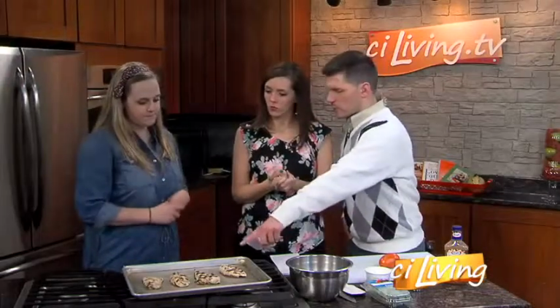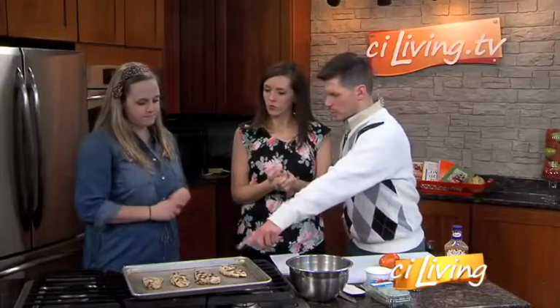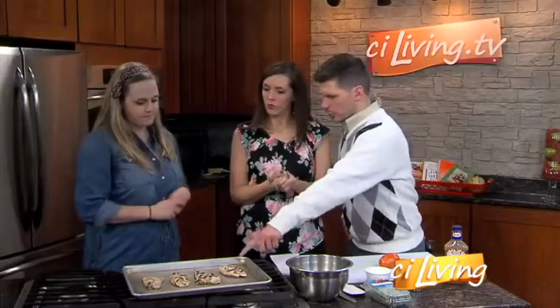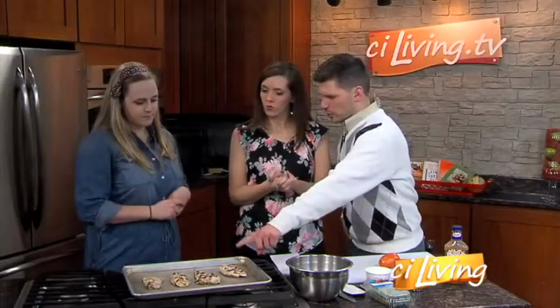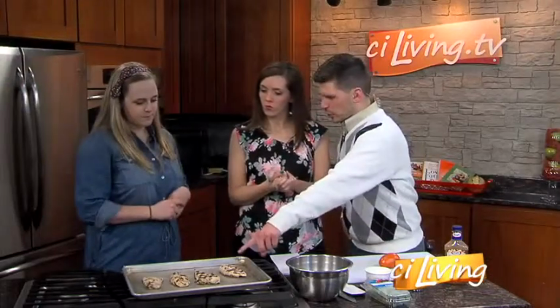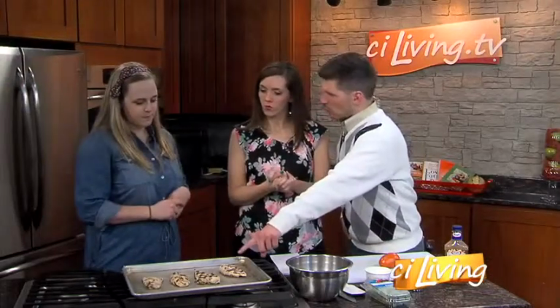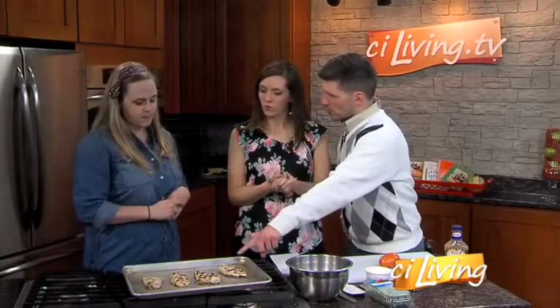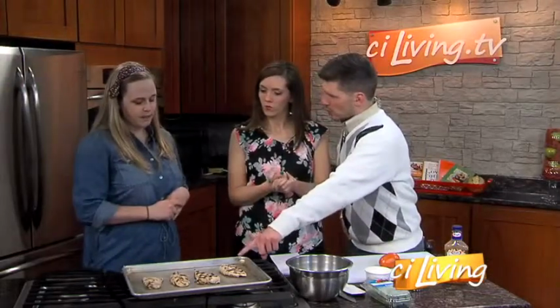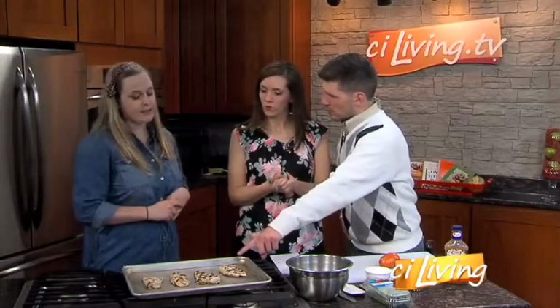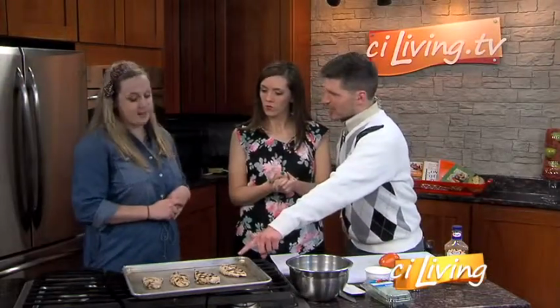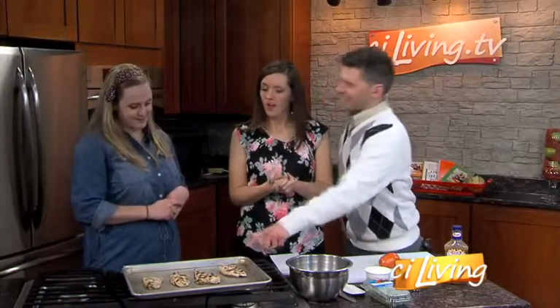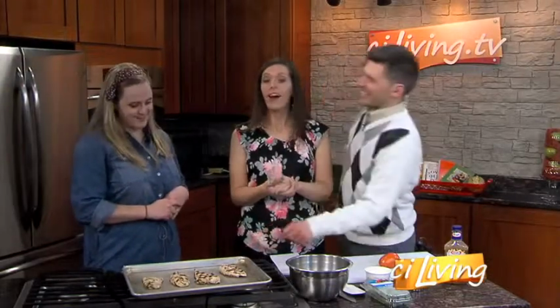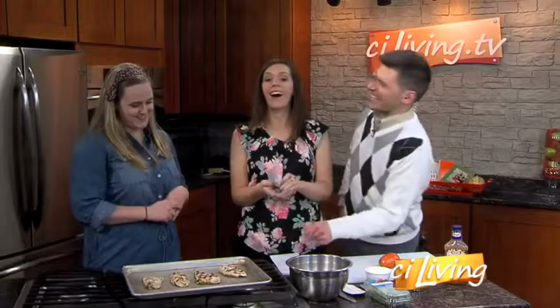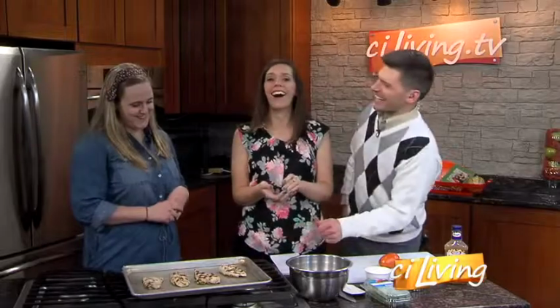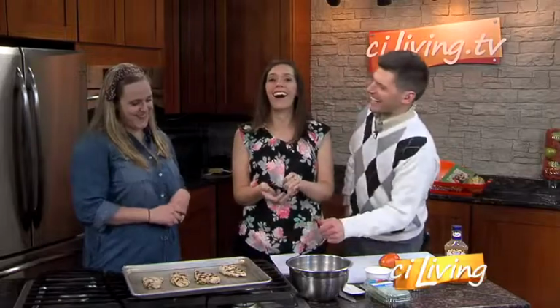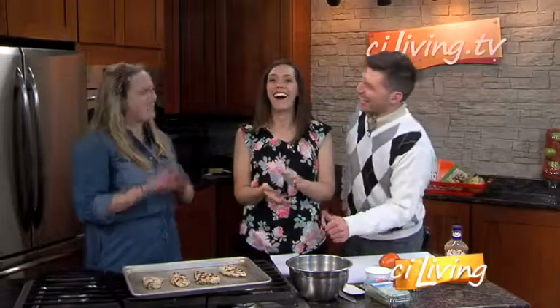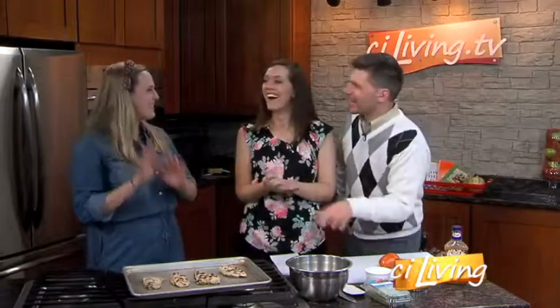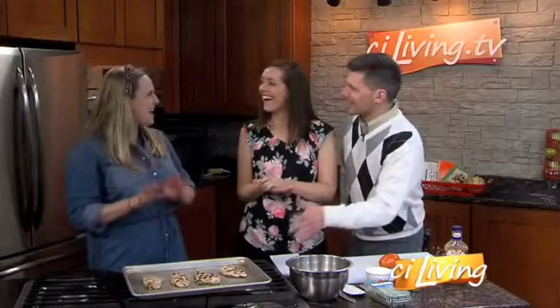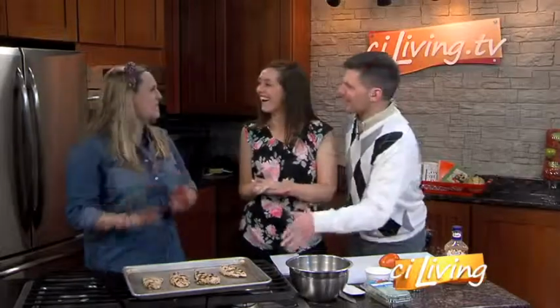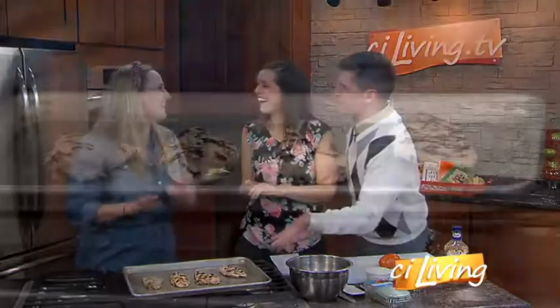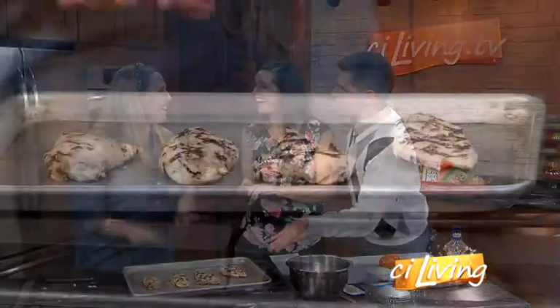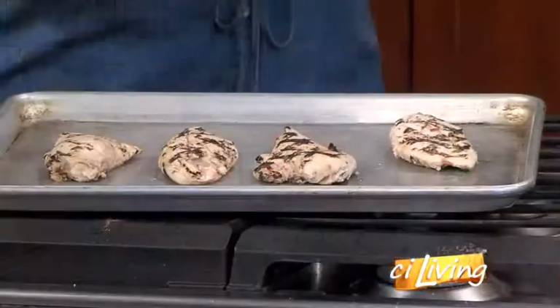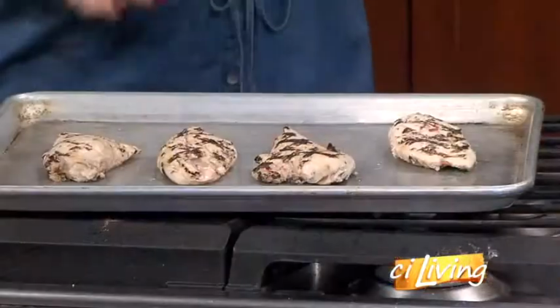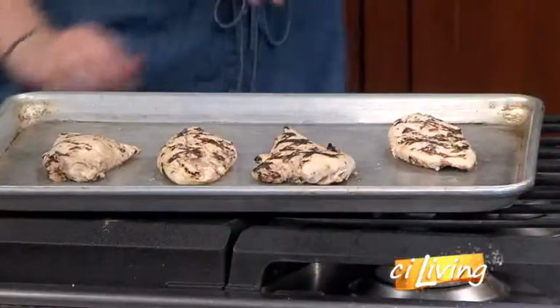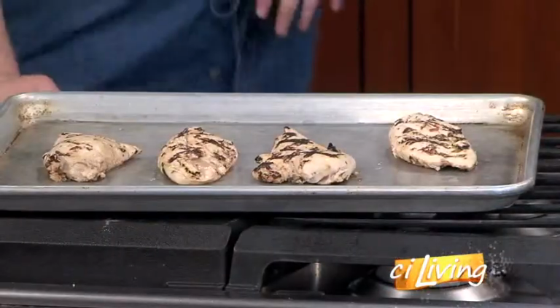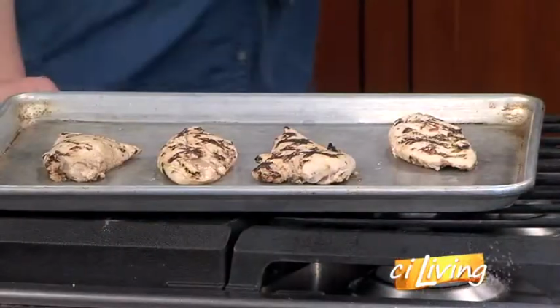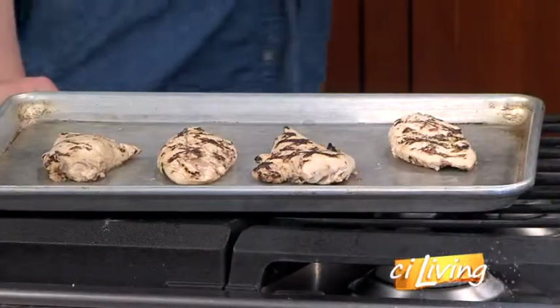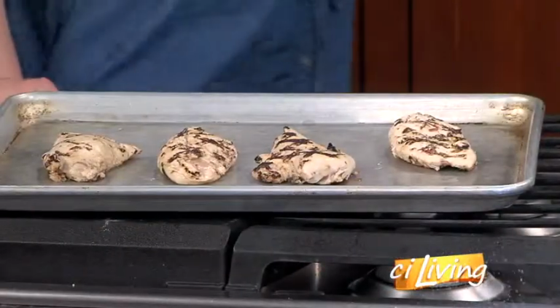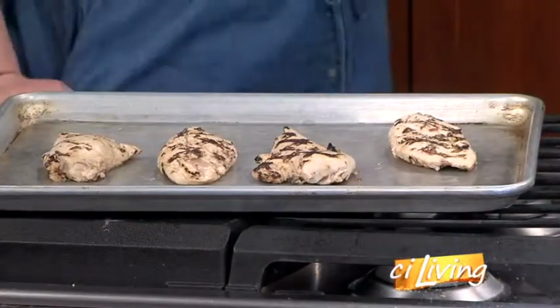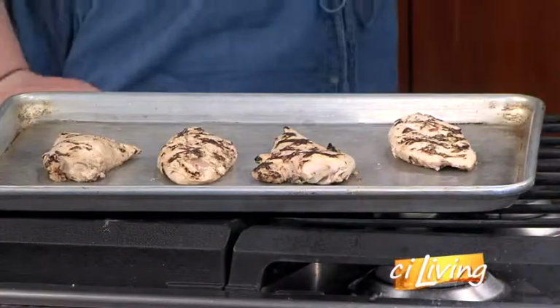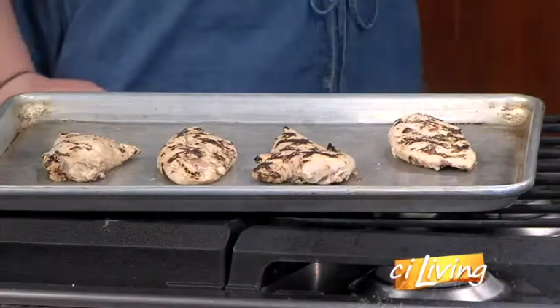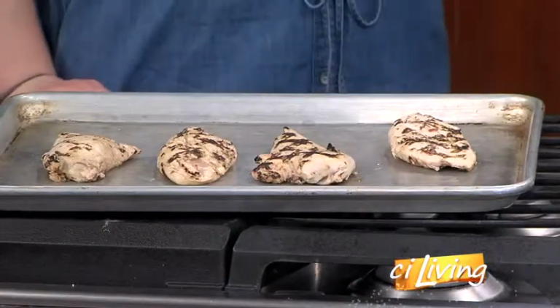Are those real char marks? Yes, they're not painted on. Sometimes you have to paint them on, but okay, those are real.